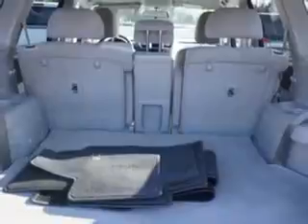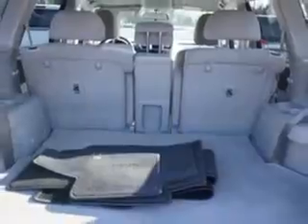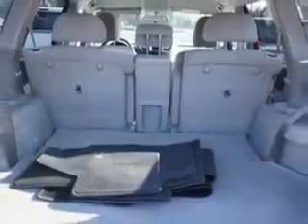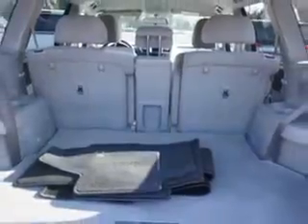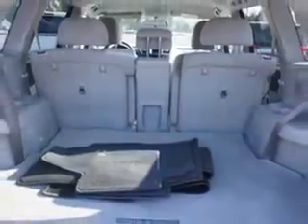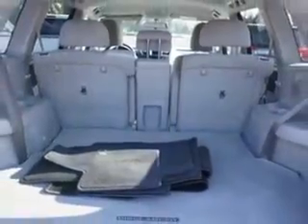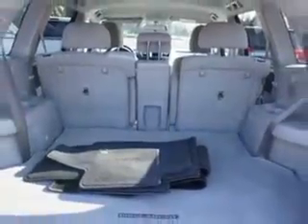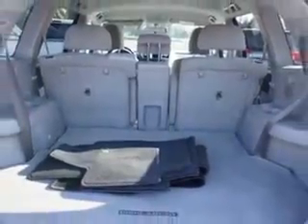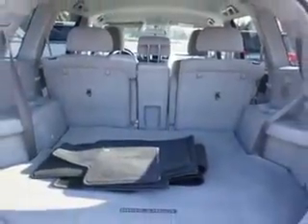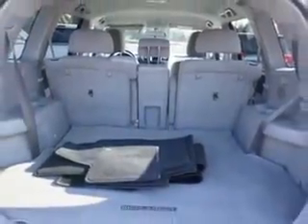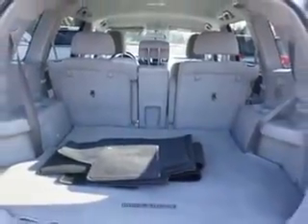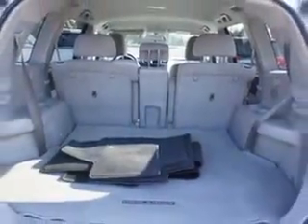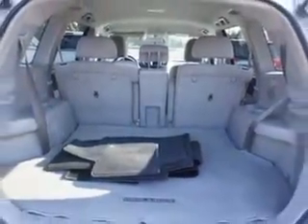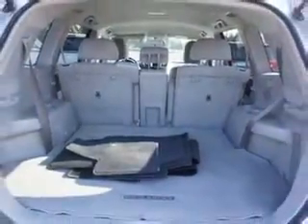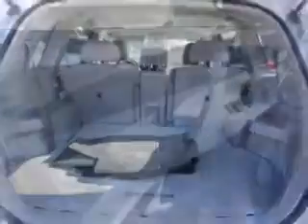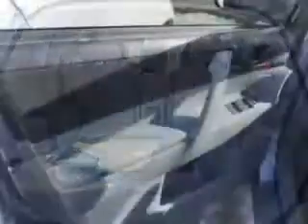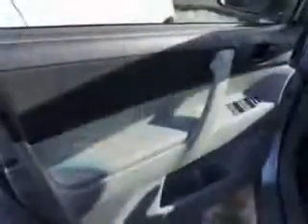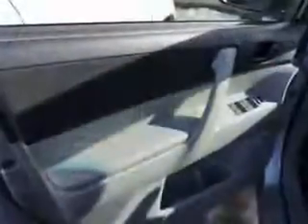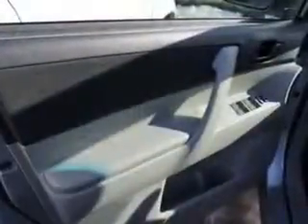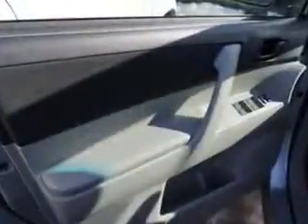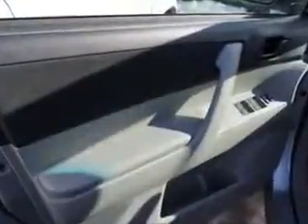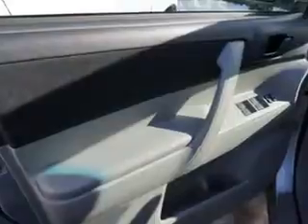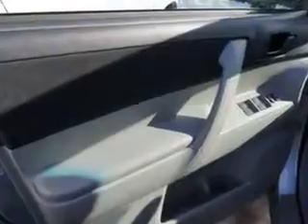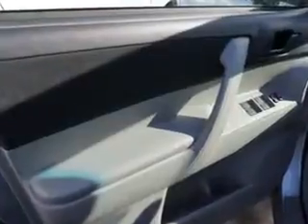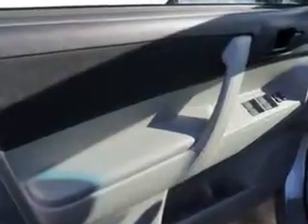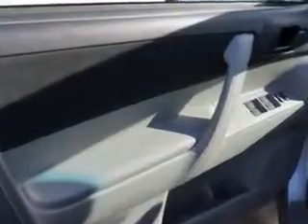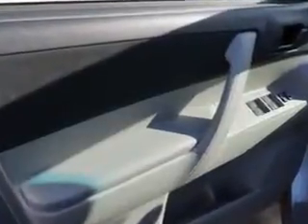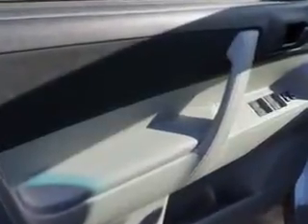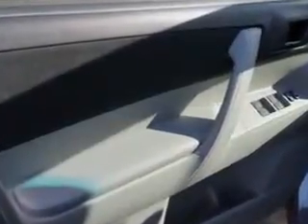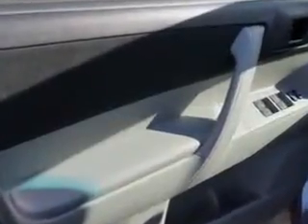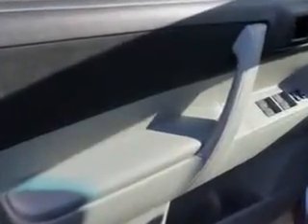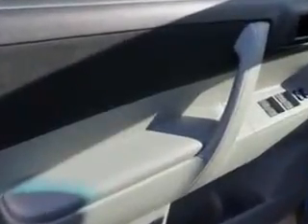Enjoy the drive, feel safe, and have peace of mind in this 2012 Toyota Highlander. See us at Edison Nissan today.